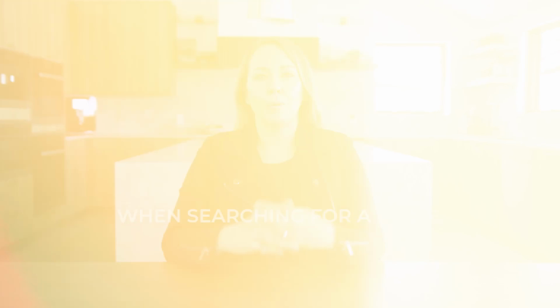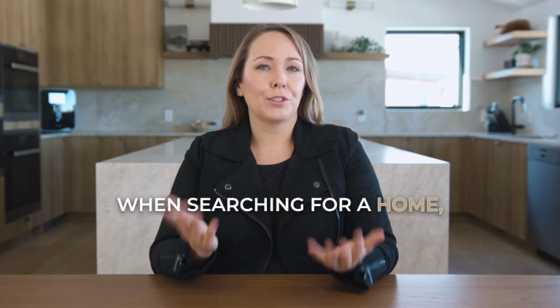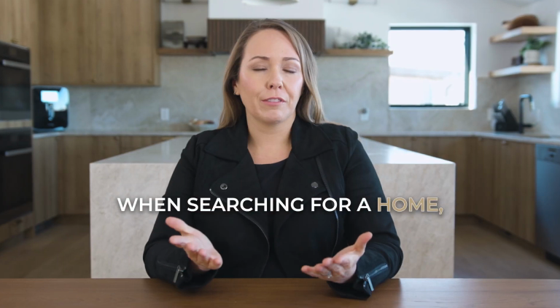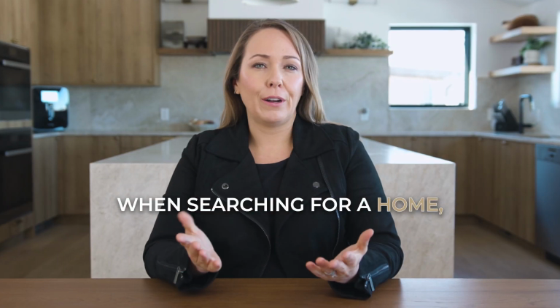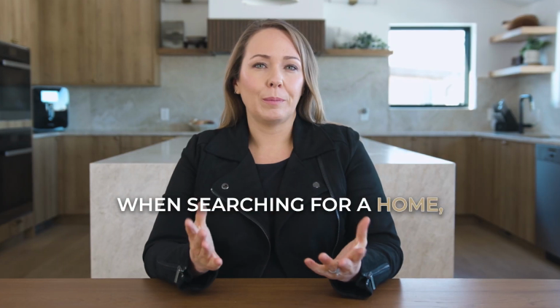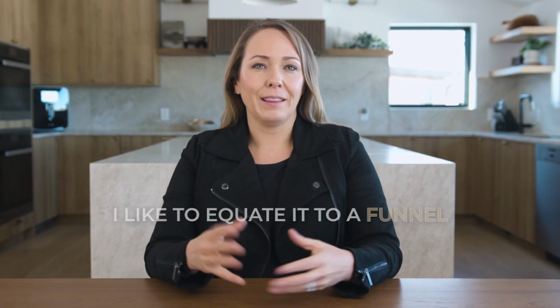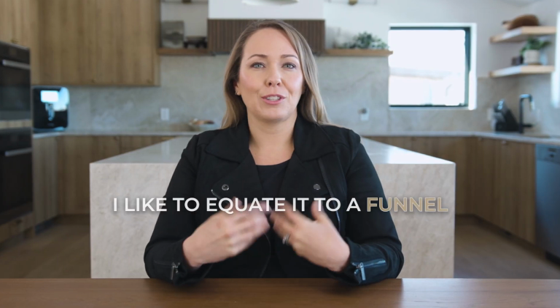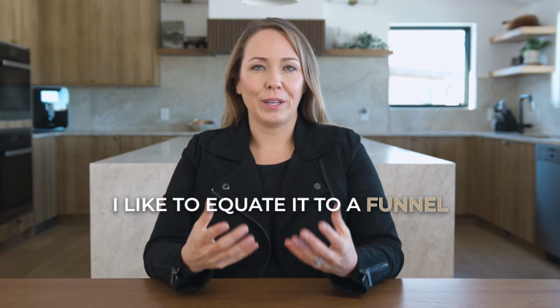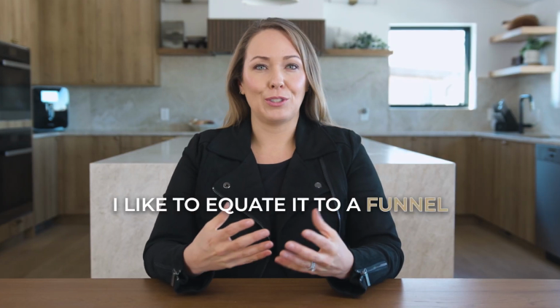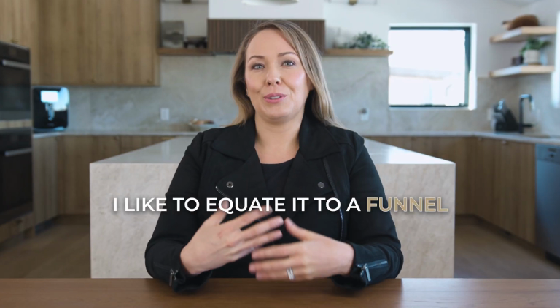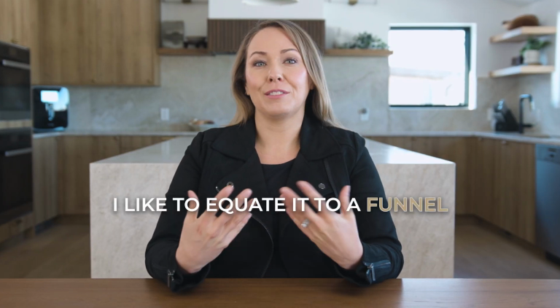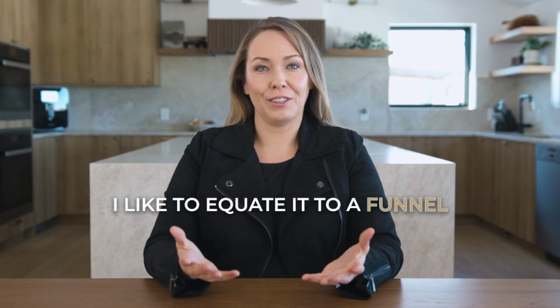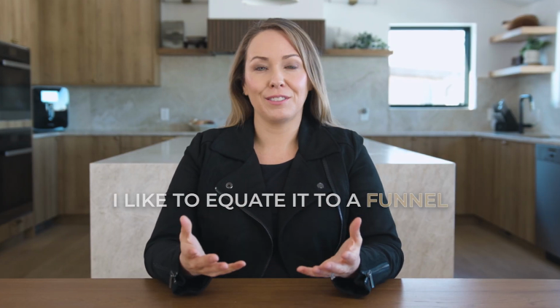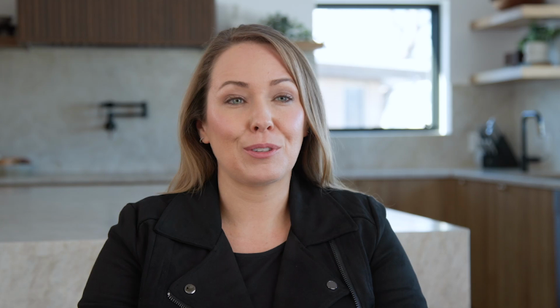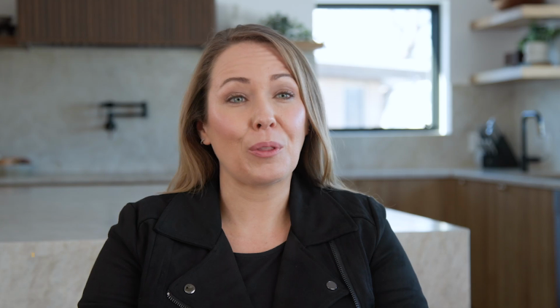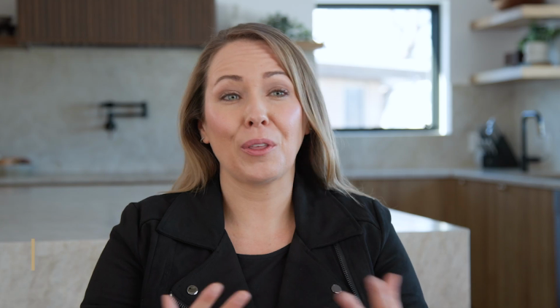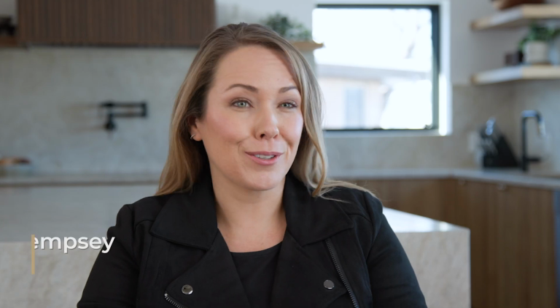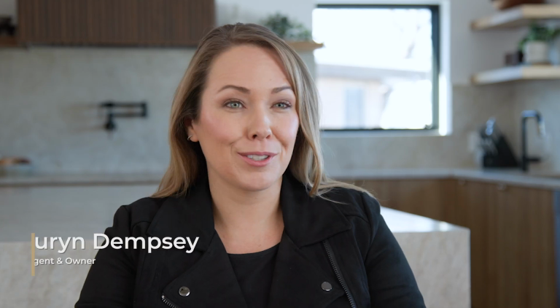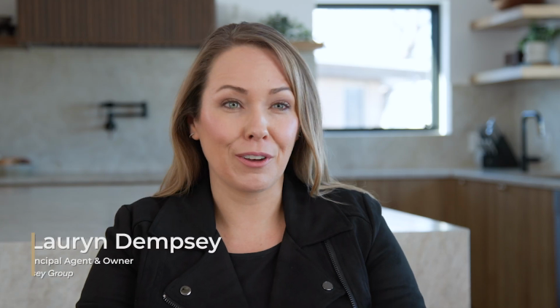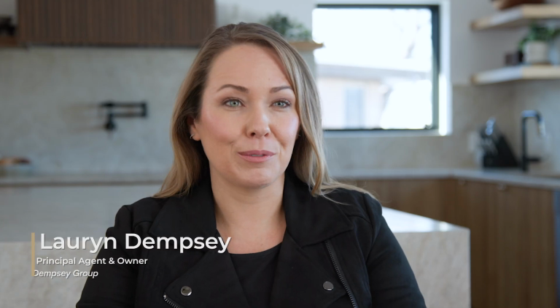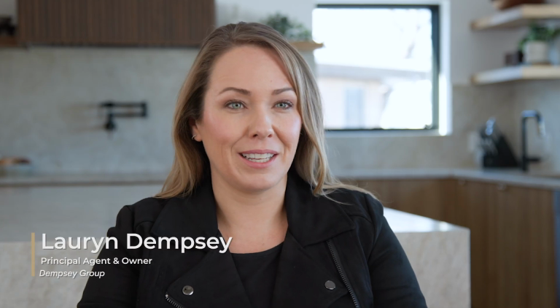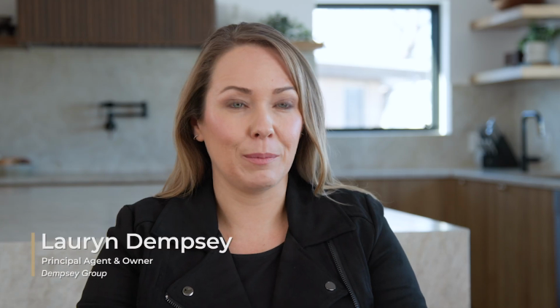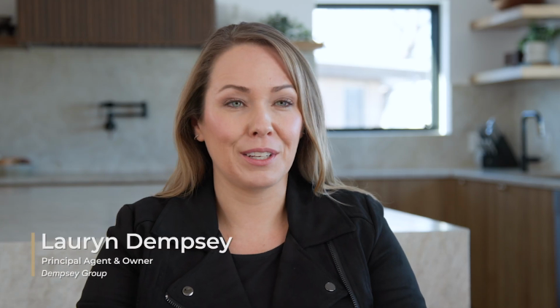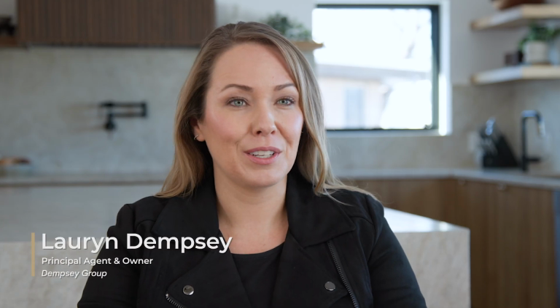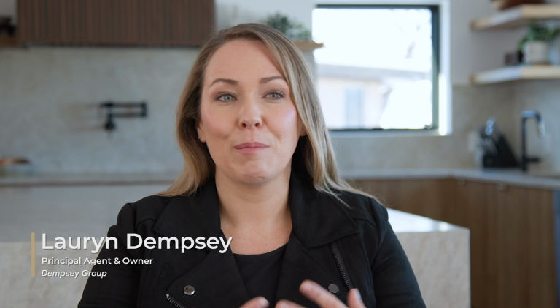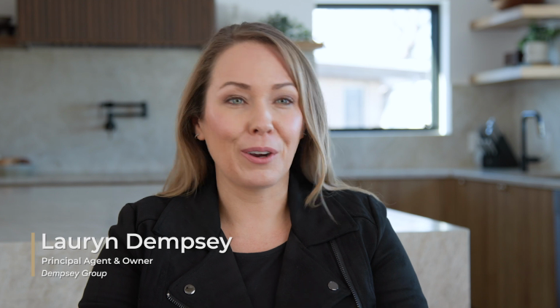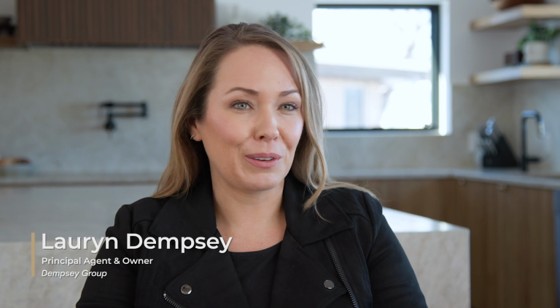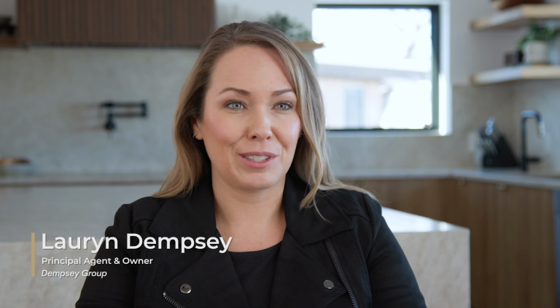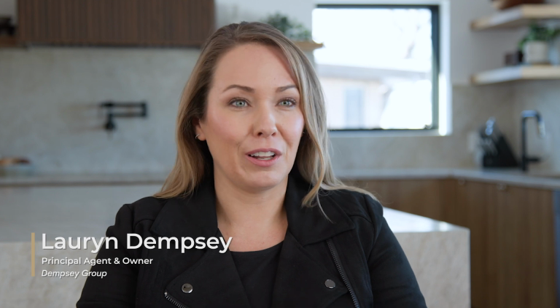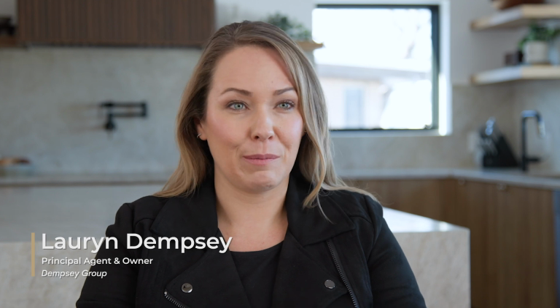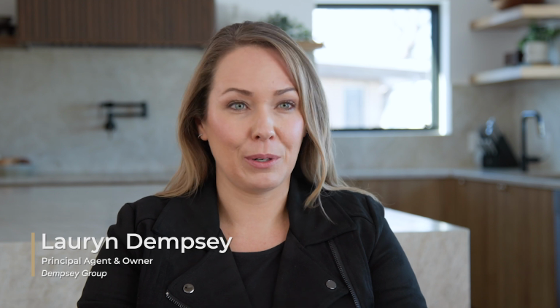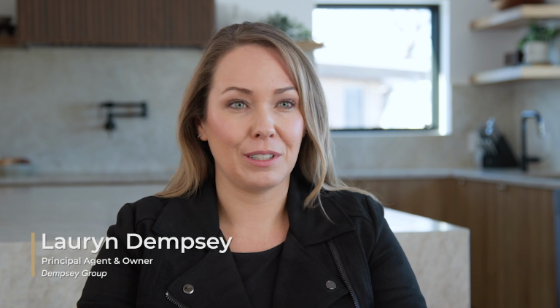When searching for a home, I like to equate it to a funnel. There are thousands of homes for sale on the market, but we aren't going to see all of them in person.